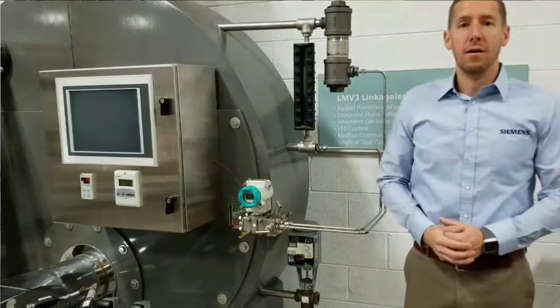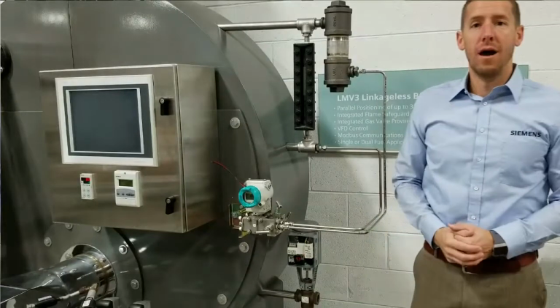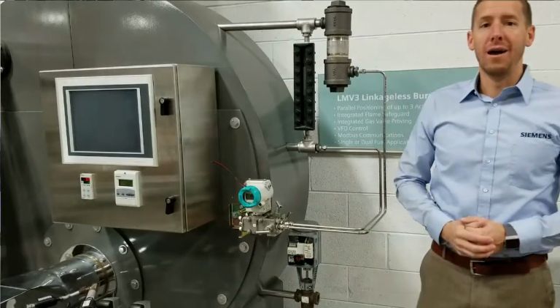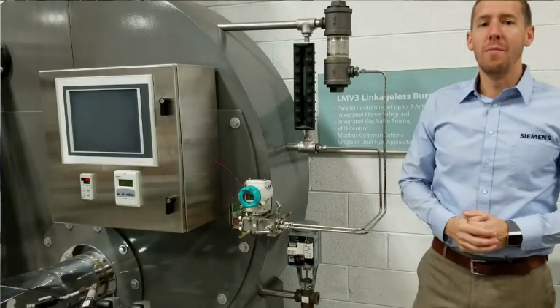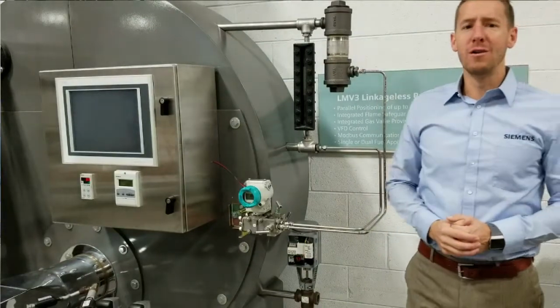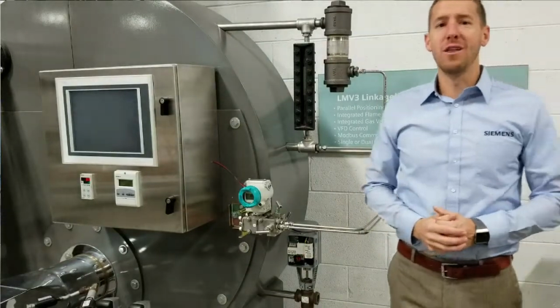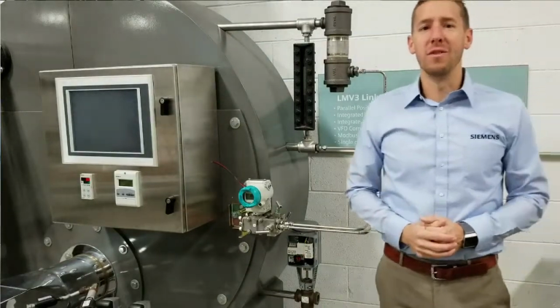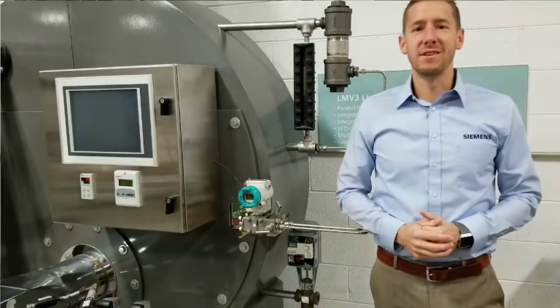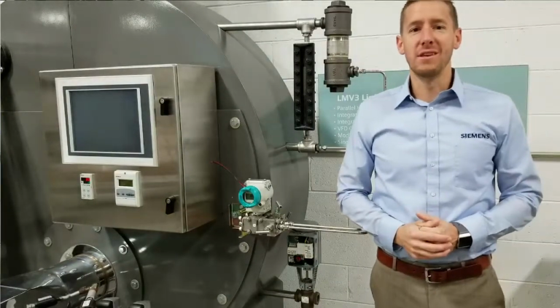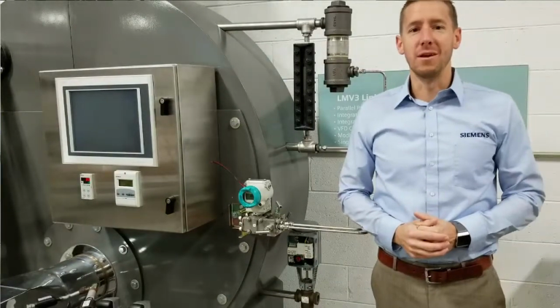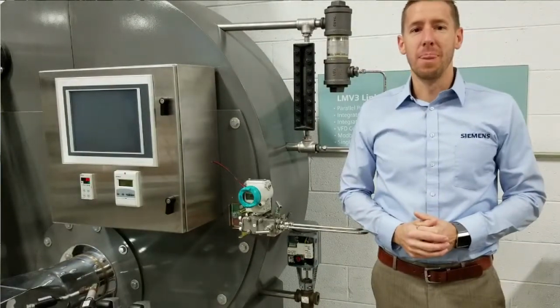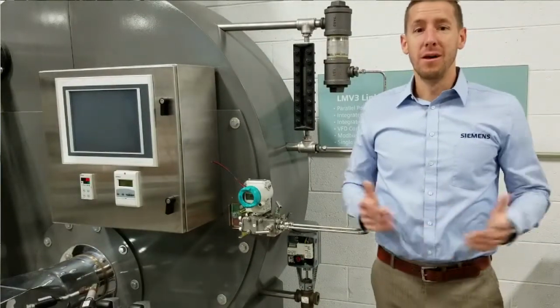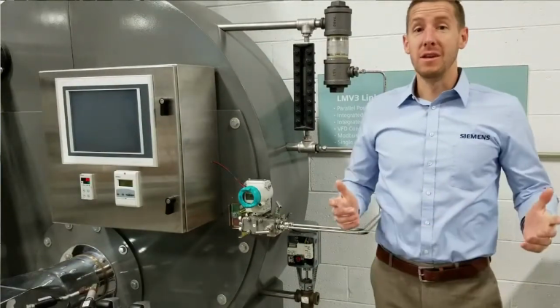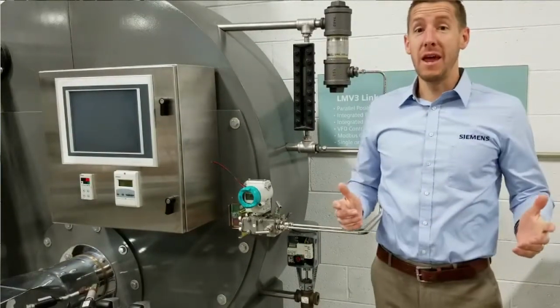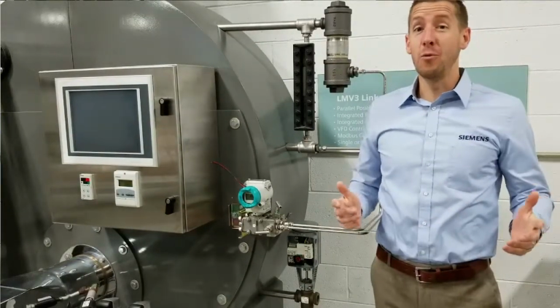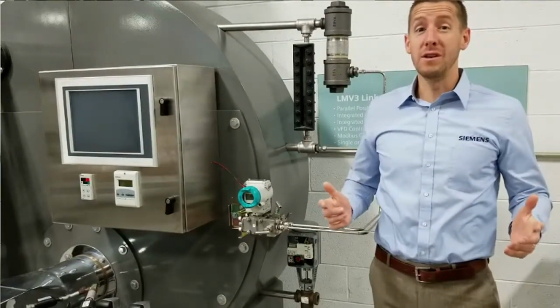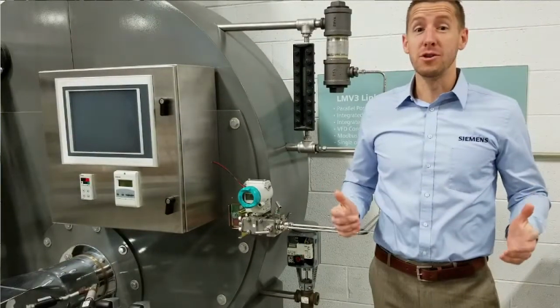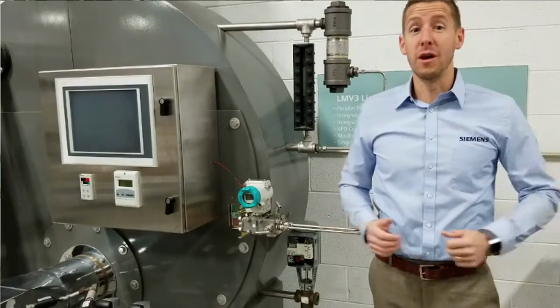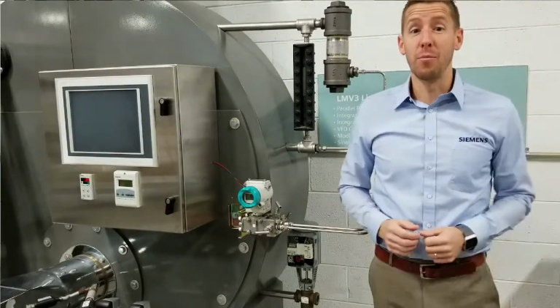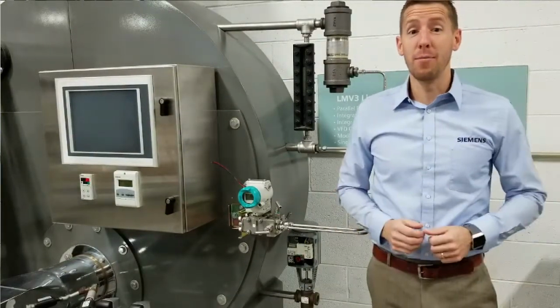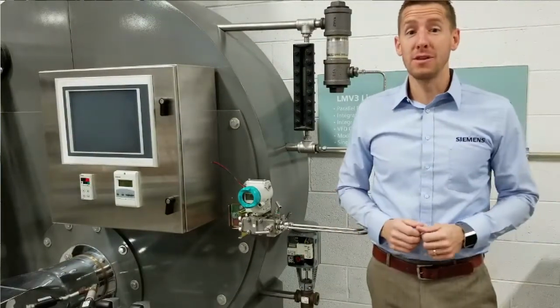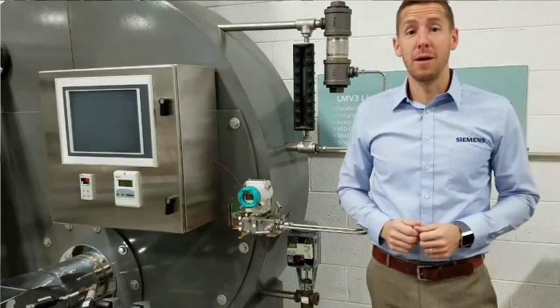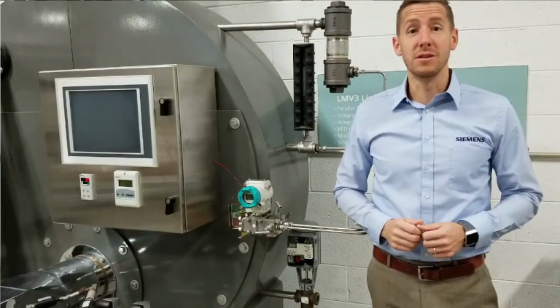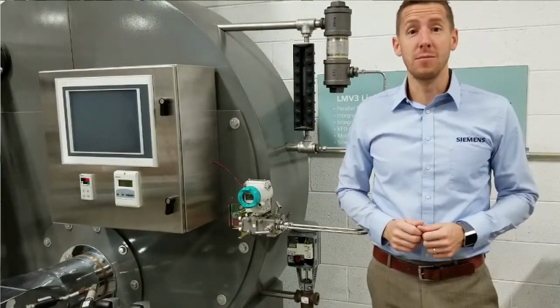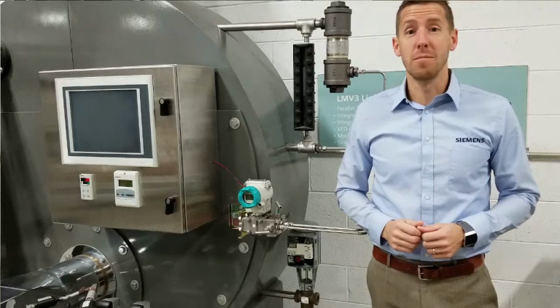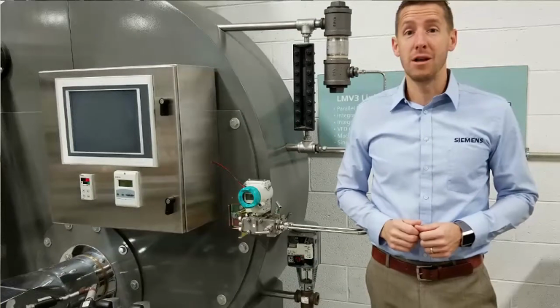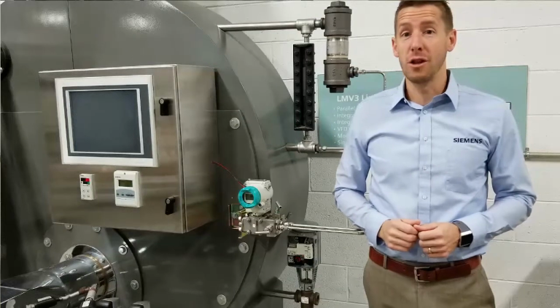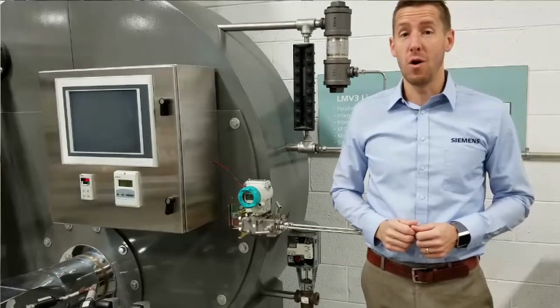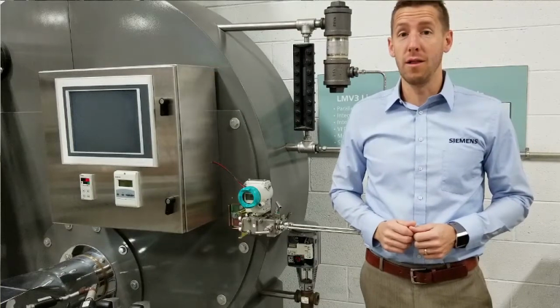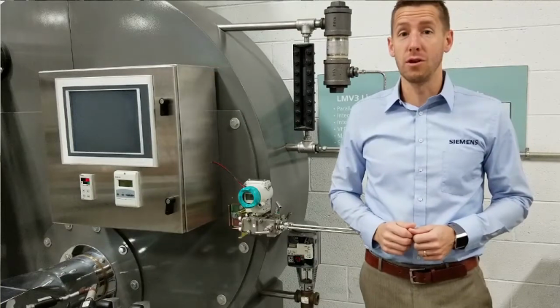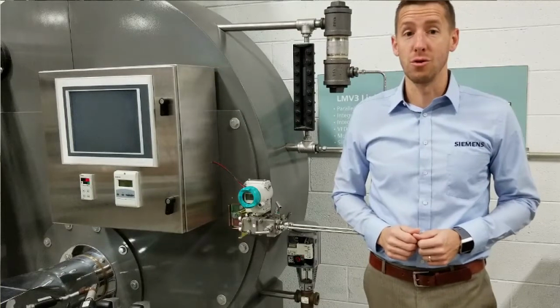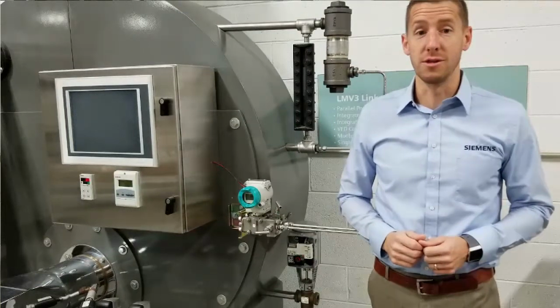Hi, I'm Aaron Zeller with SCC. Today I'm going to demonstrate how to properly set up a Siemens modulating water level control system.